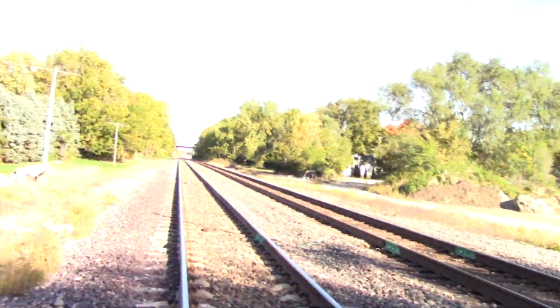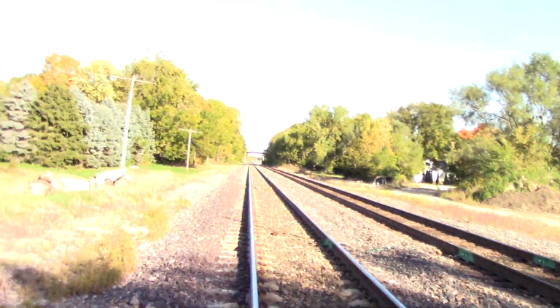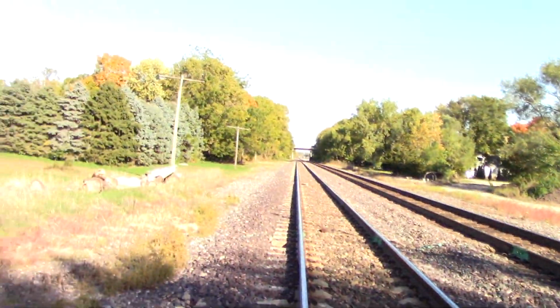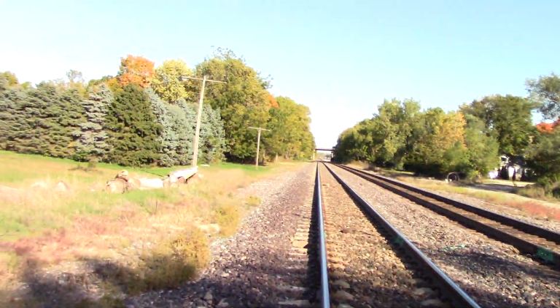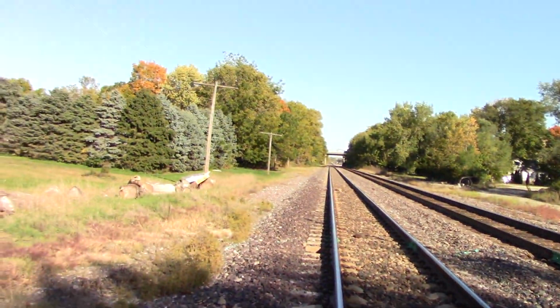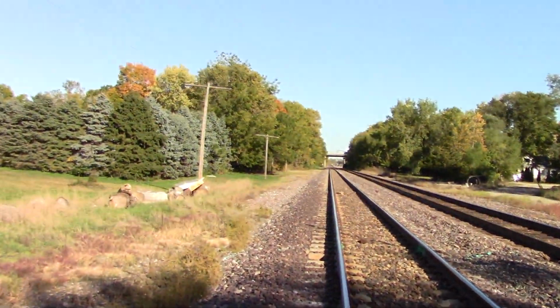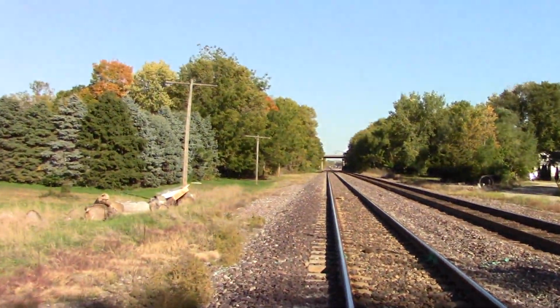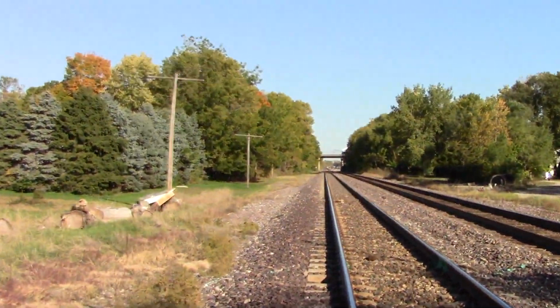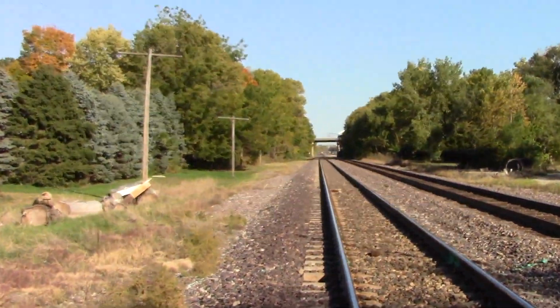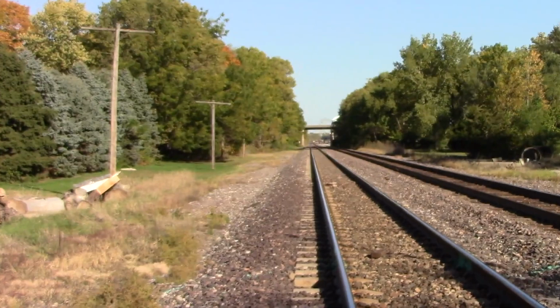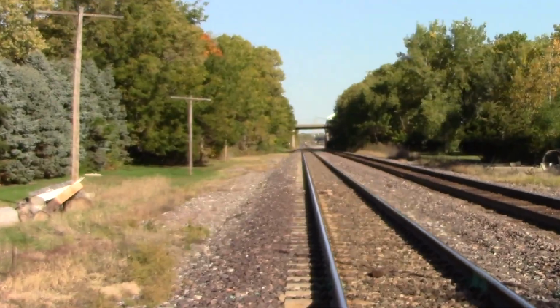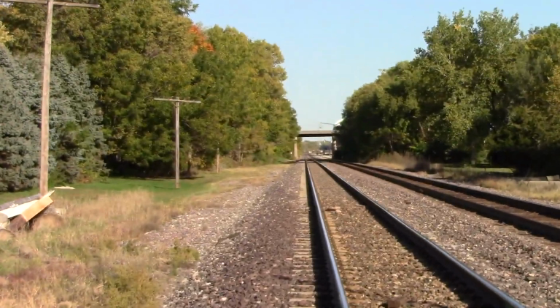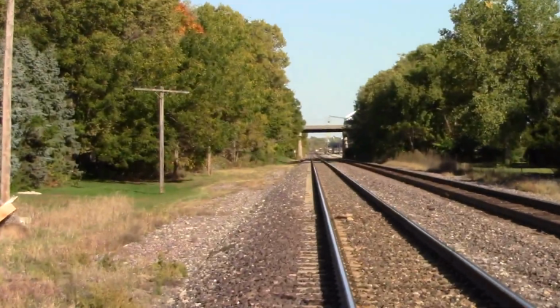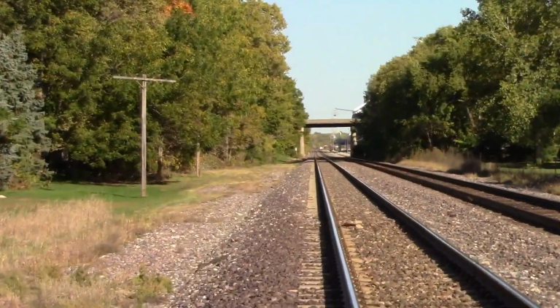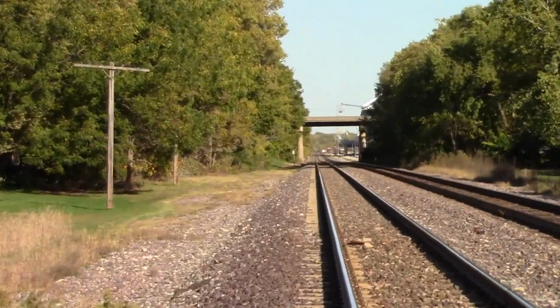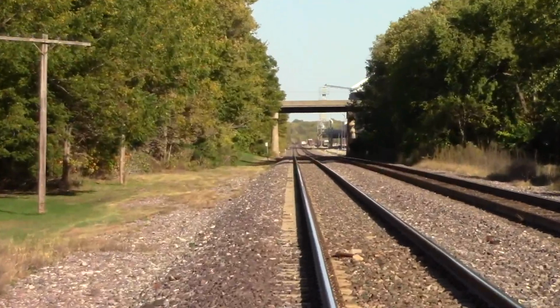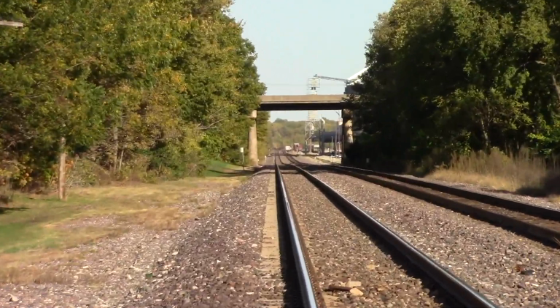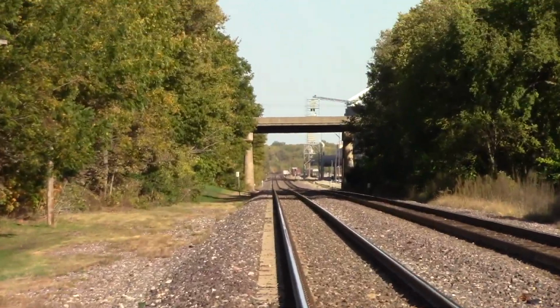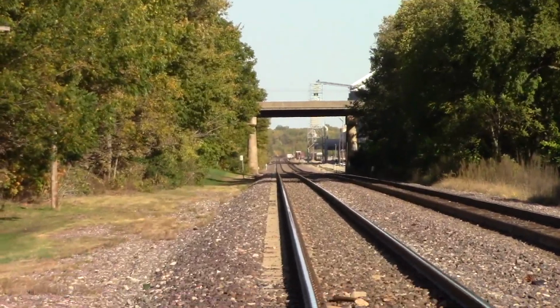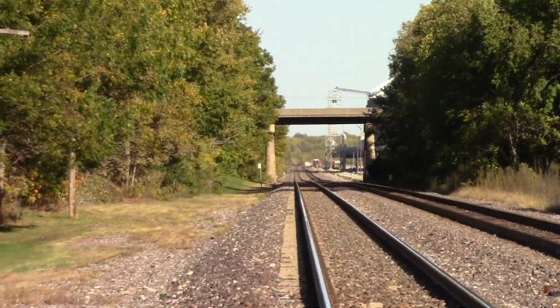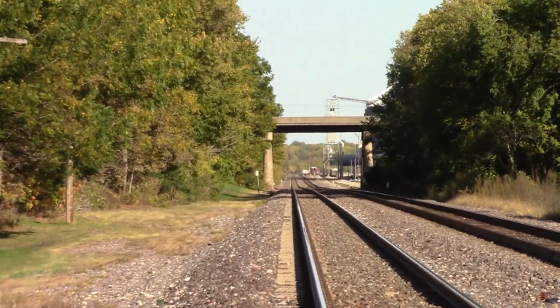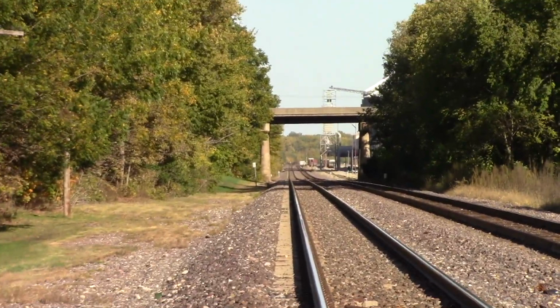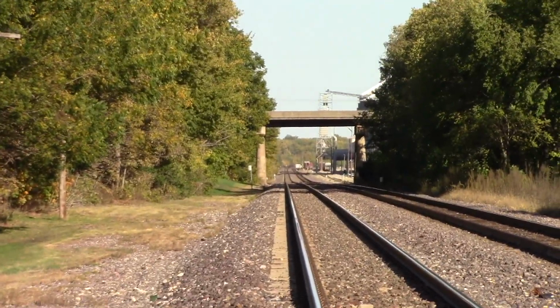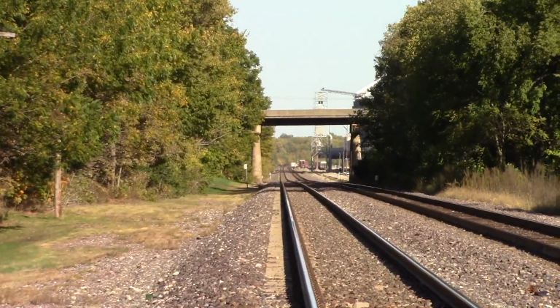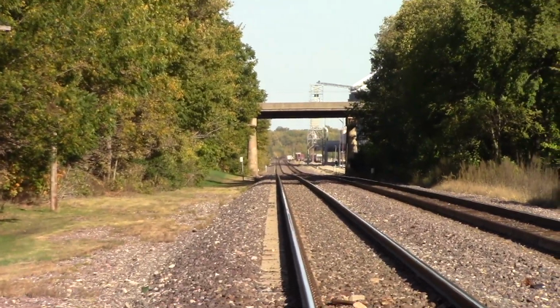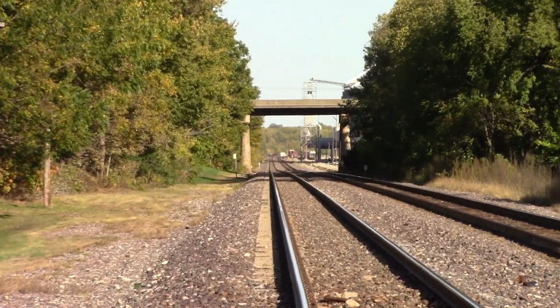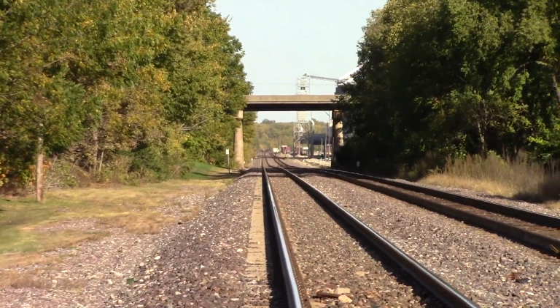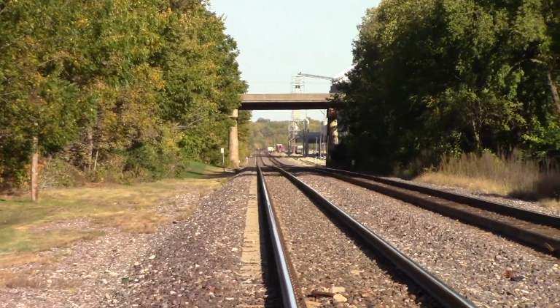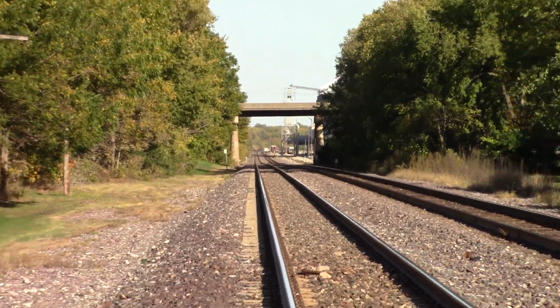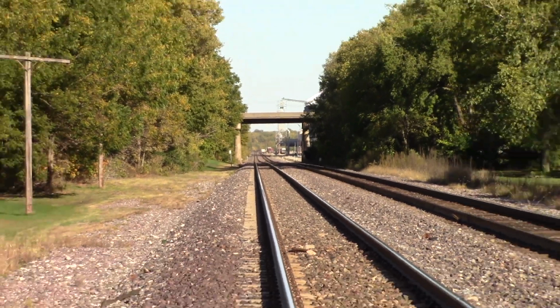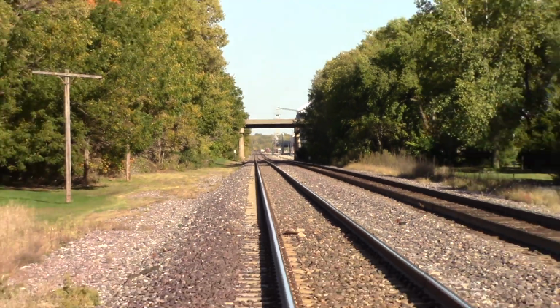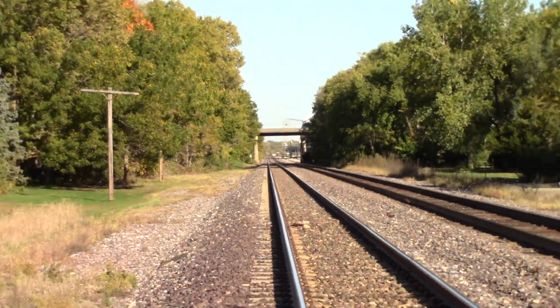Track view facing east towards Stirling, Rochelle, Geneva, and Chicago.